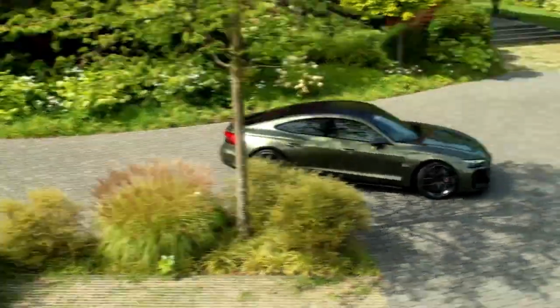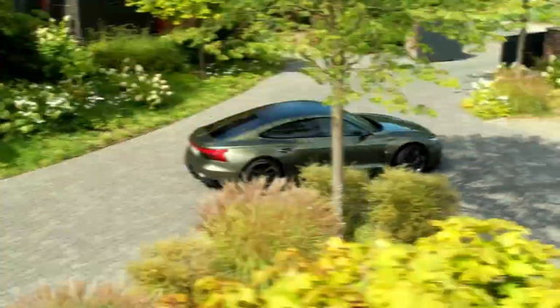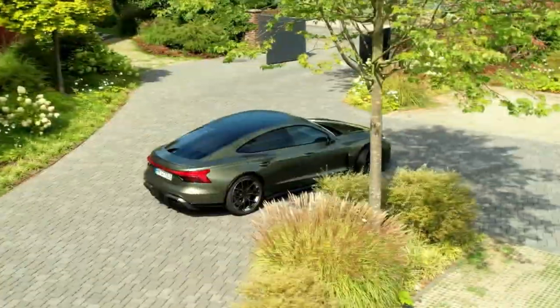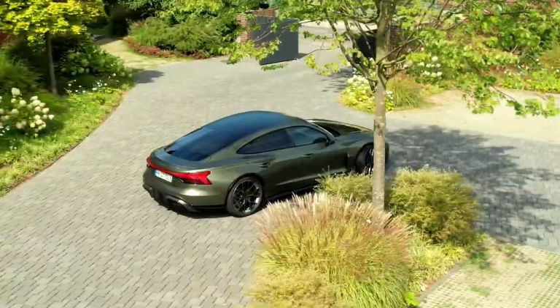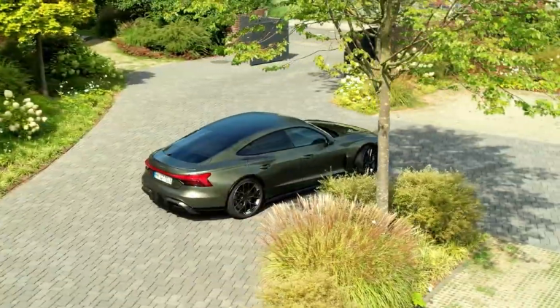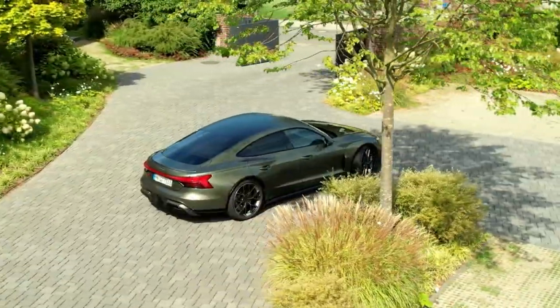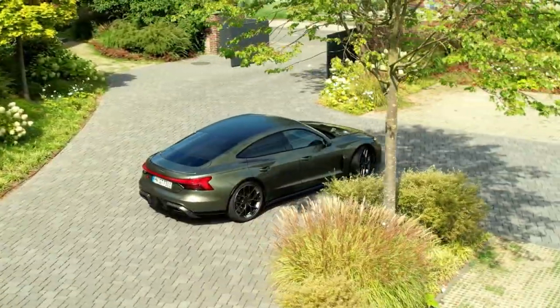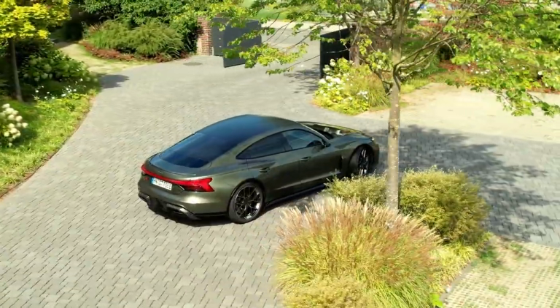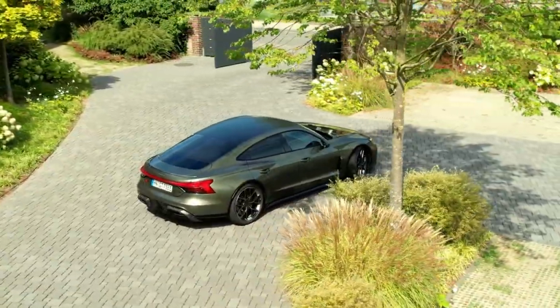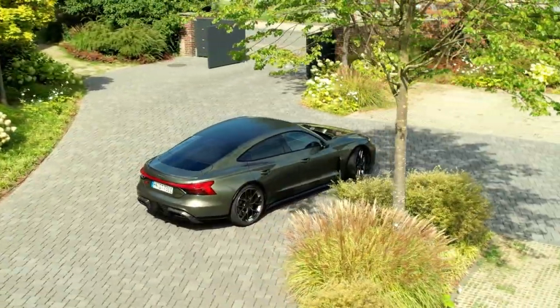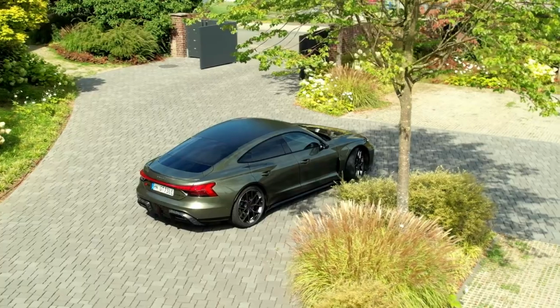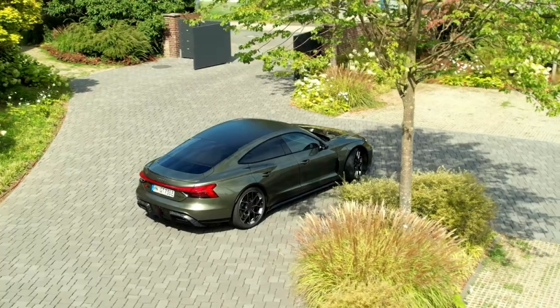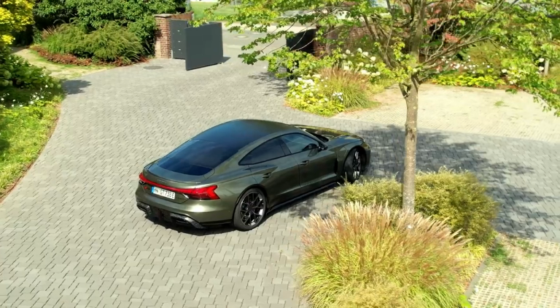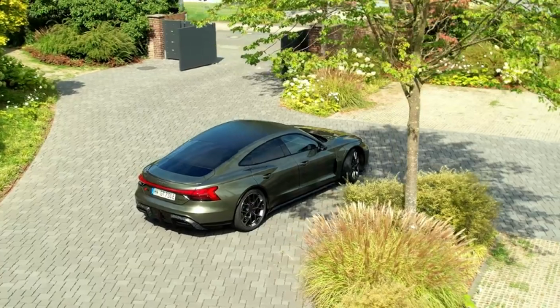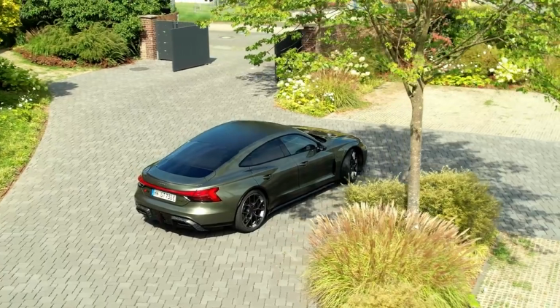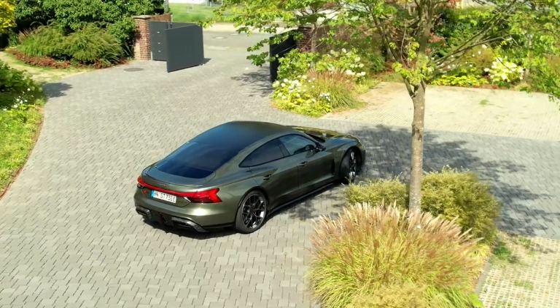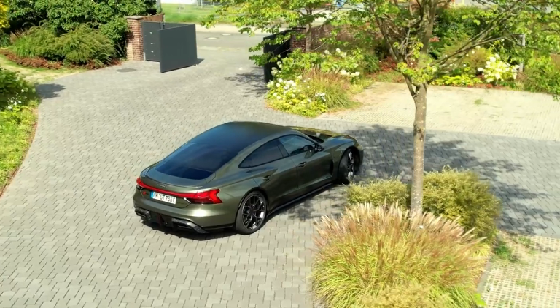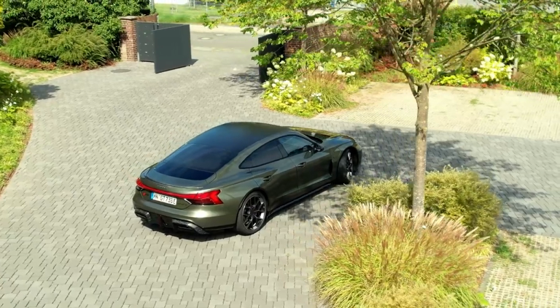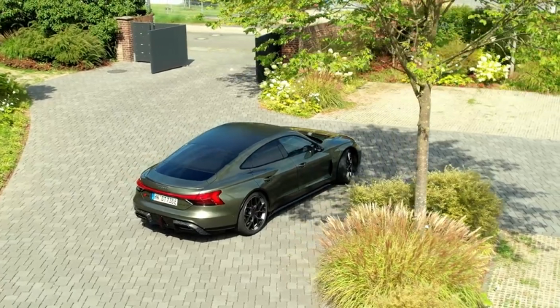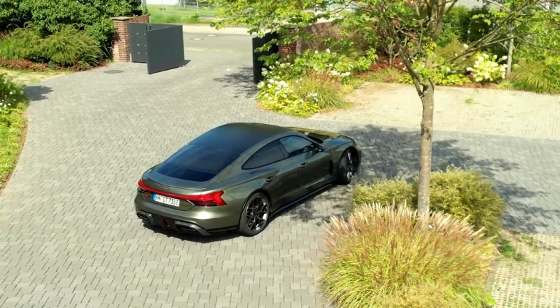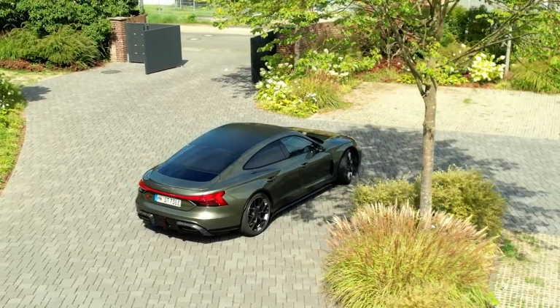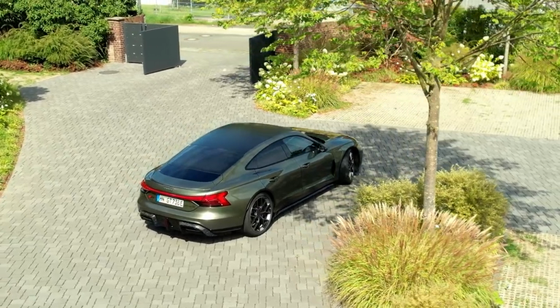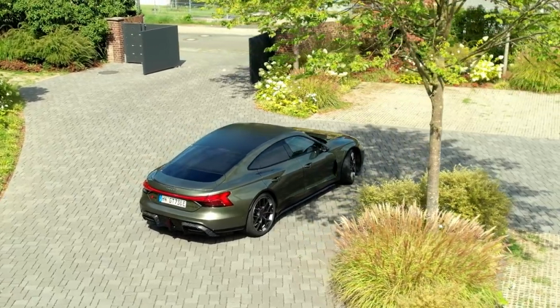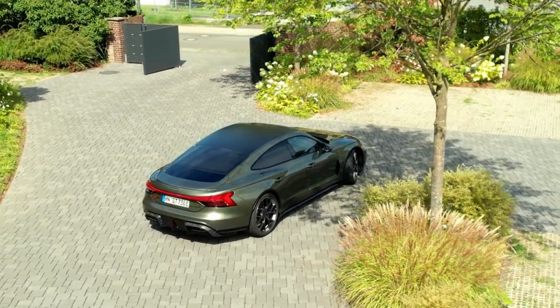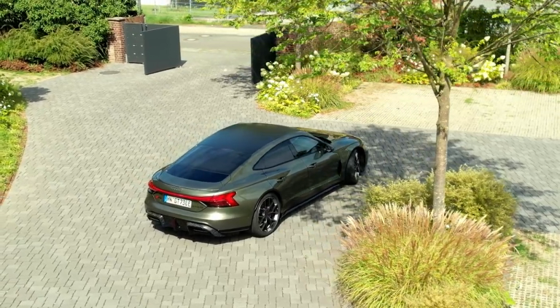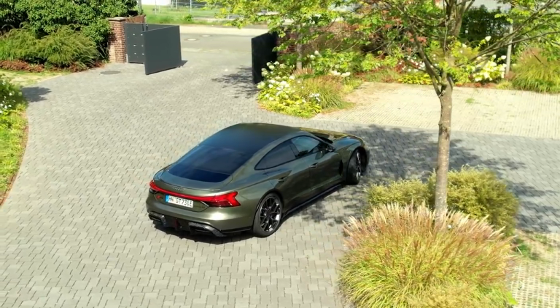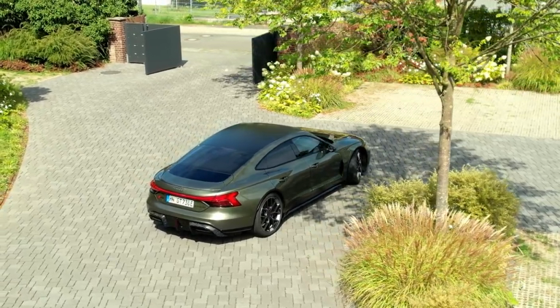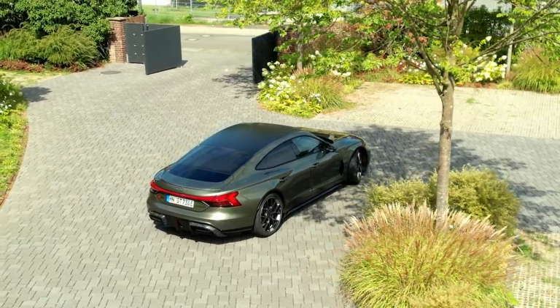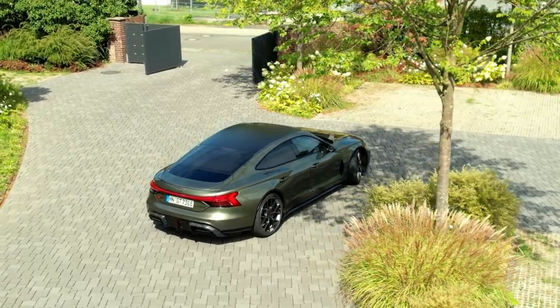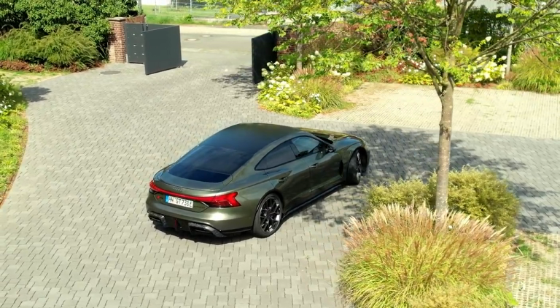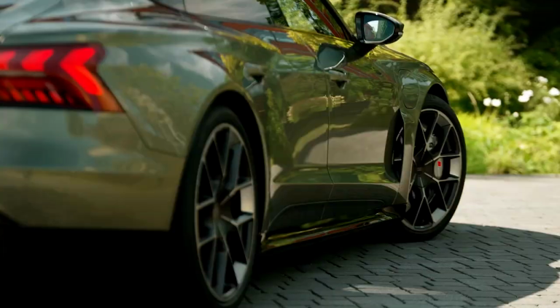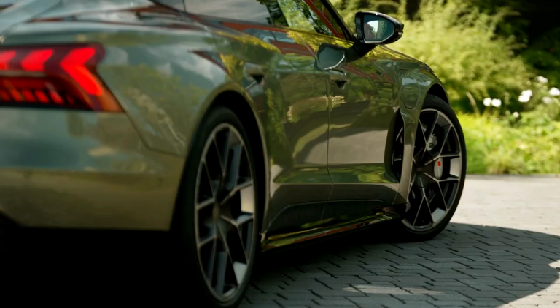For the first time, an innovative wheel-selective active suspension system is available as an option.